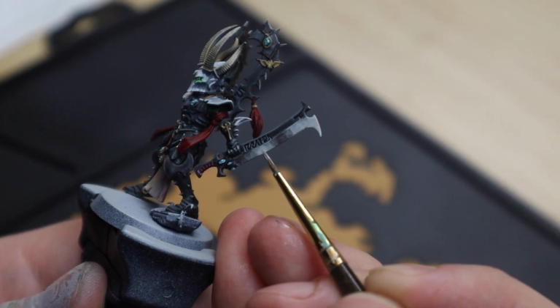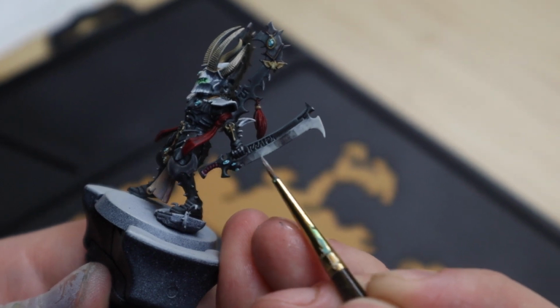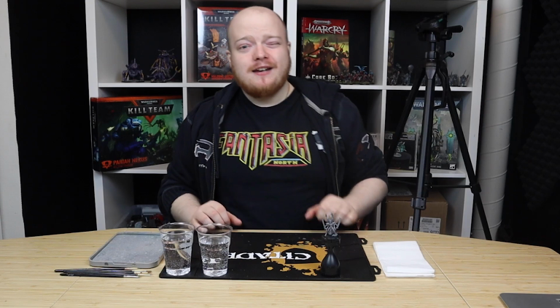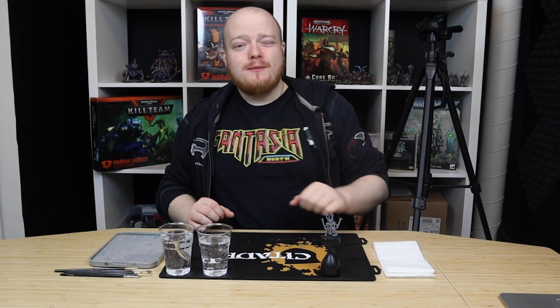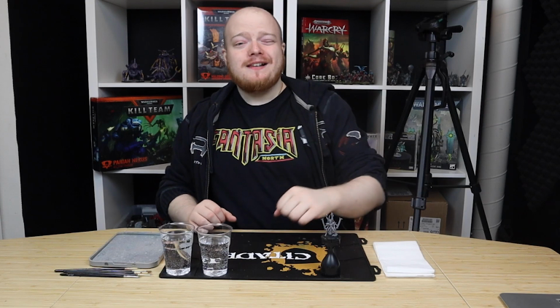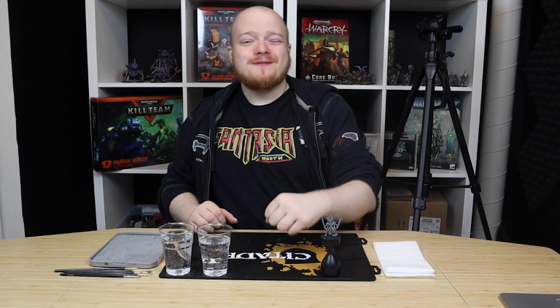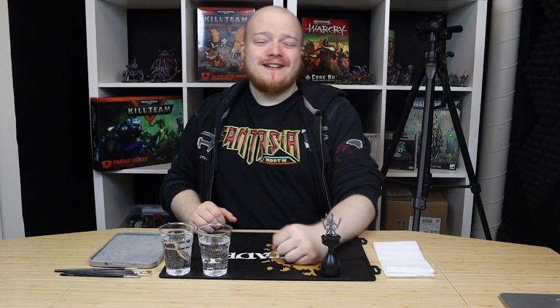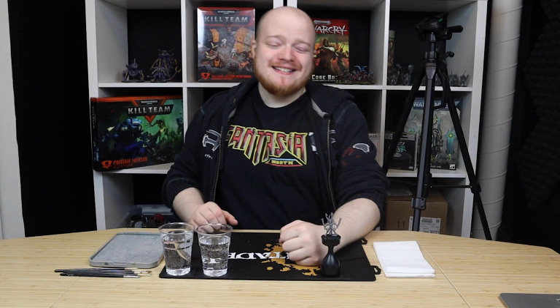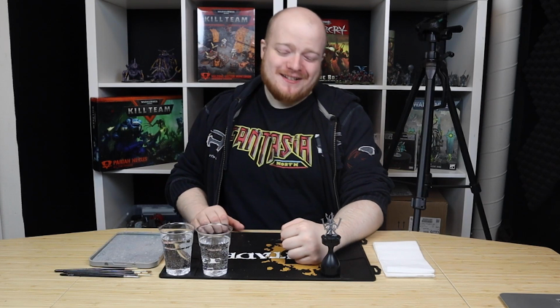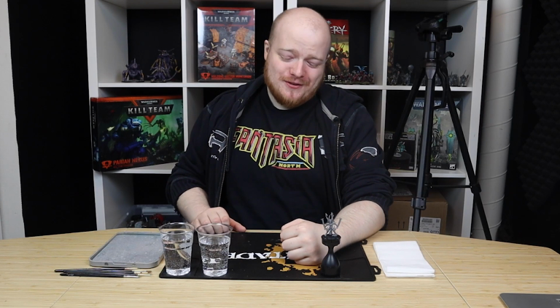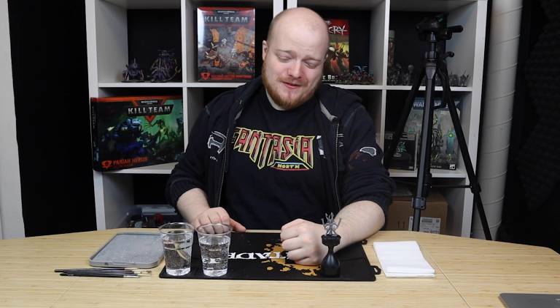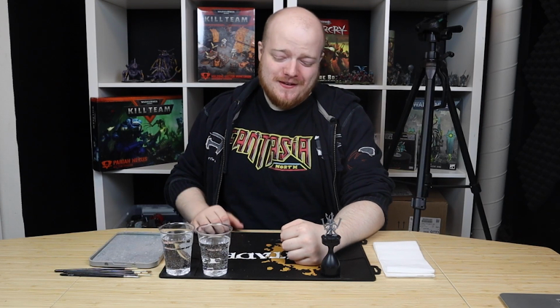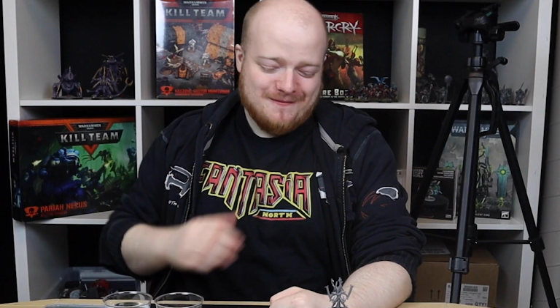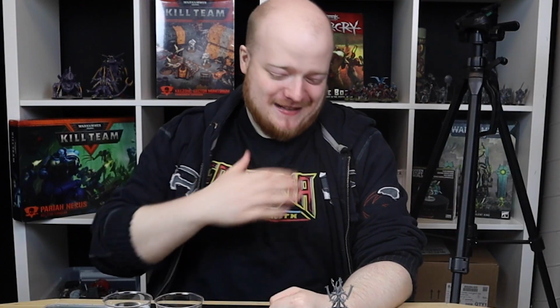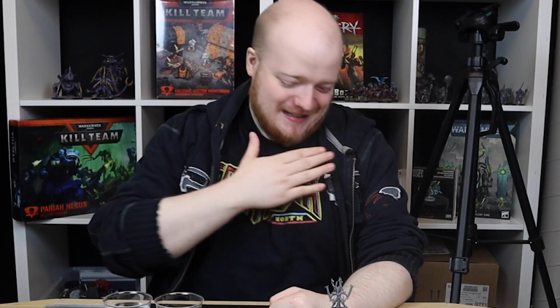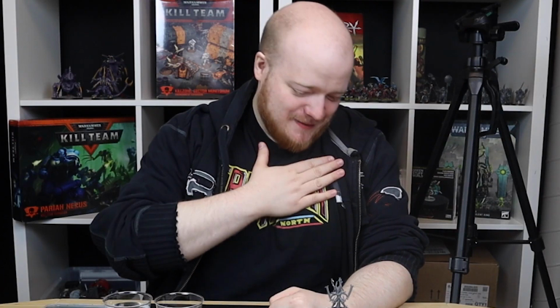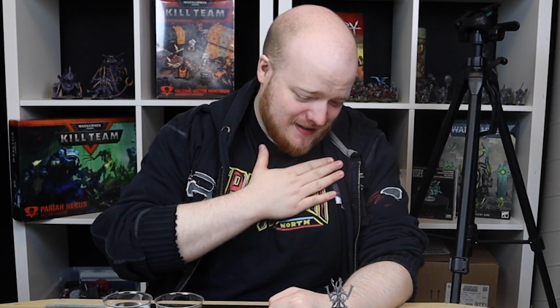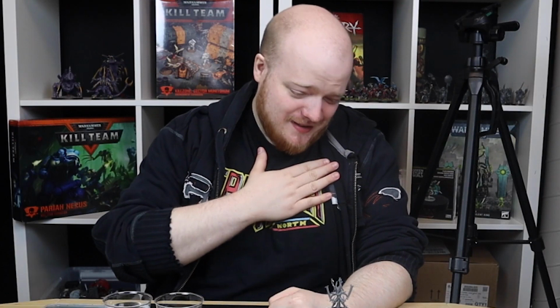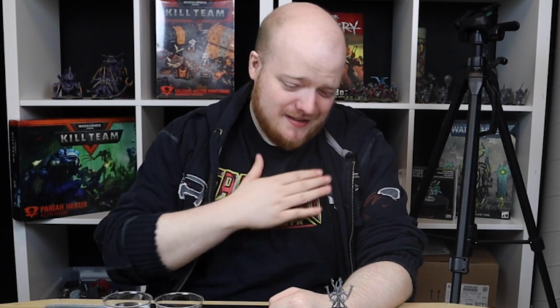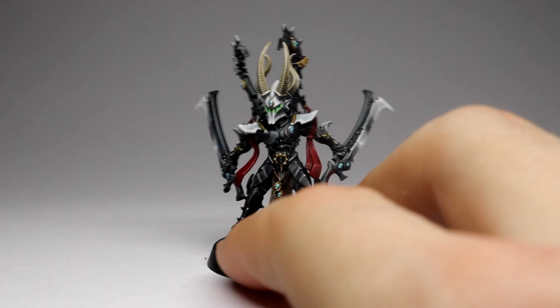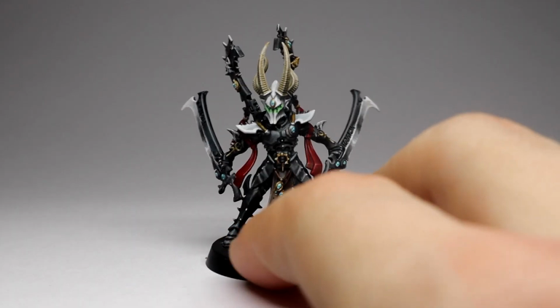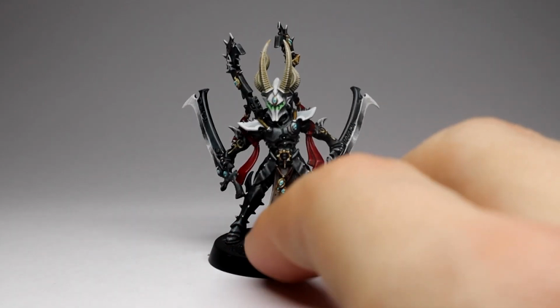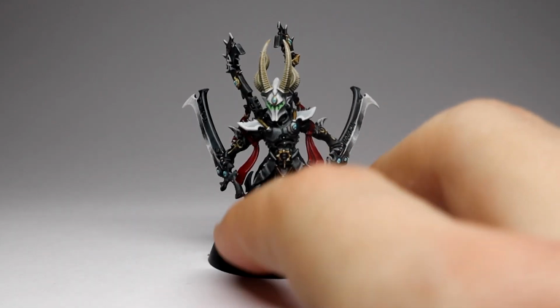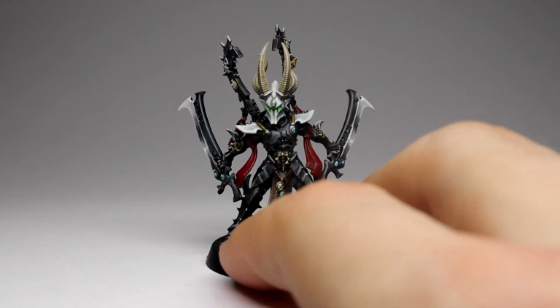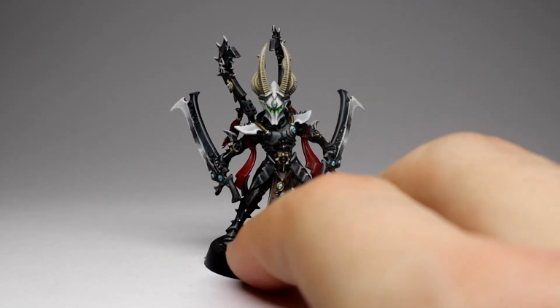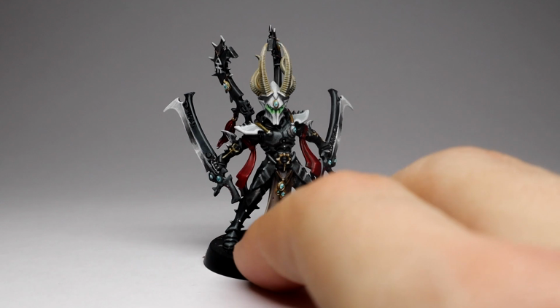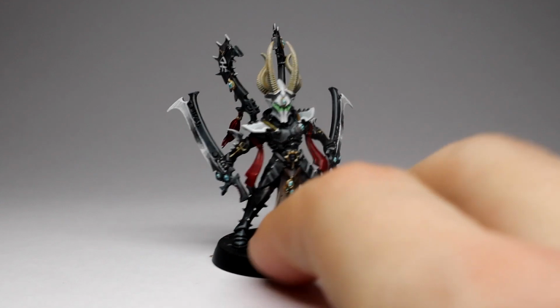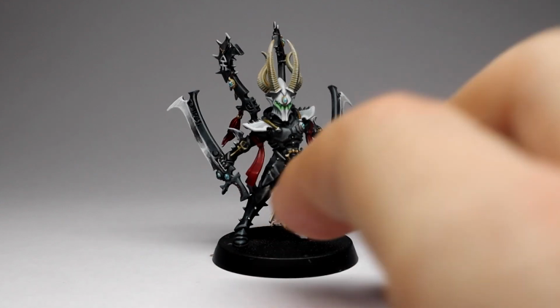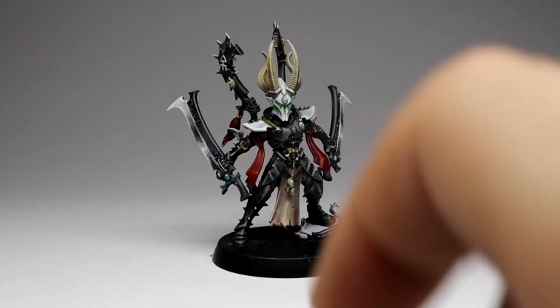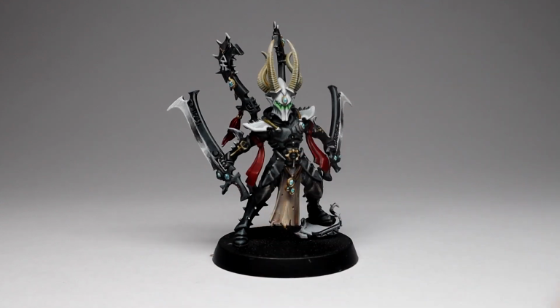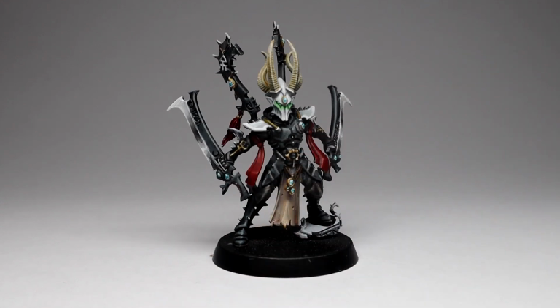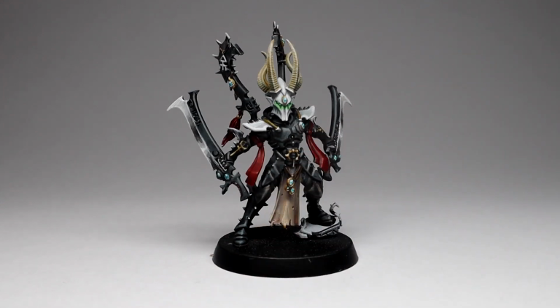Hello and welcome to Fantasia North! My name is Henrik and today we're painting a Drukhari Incubus.